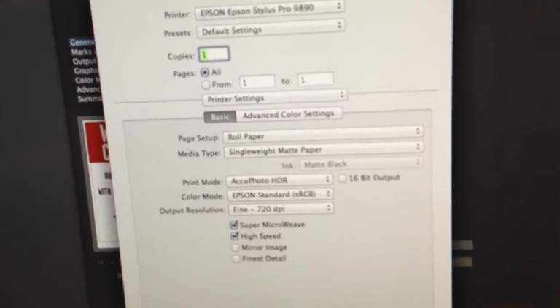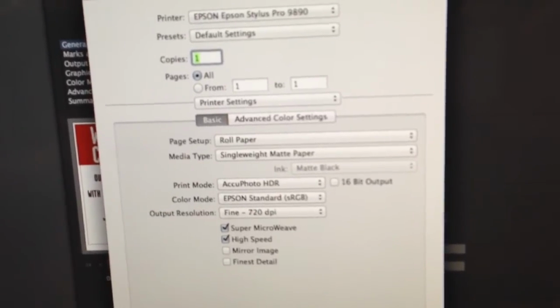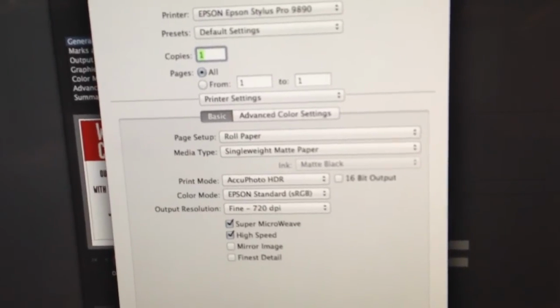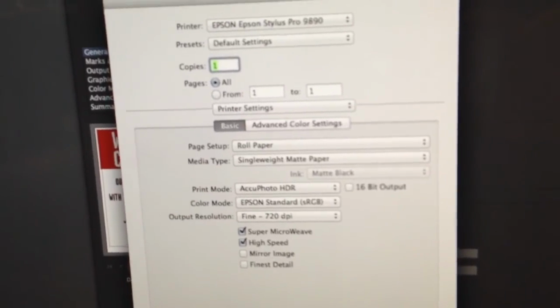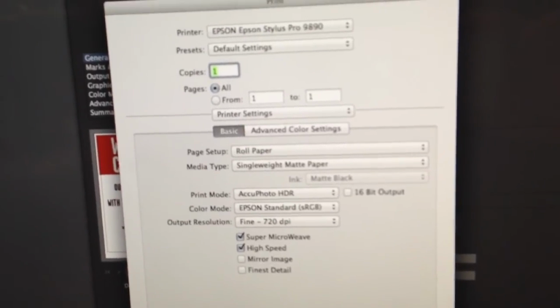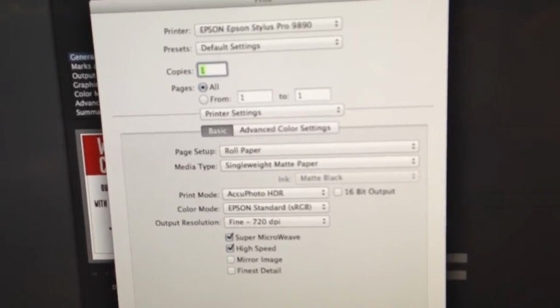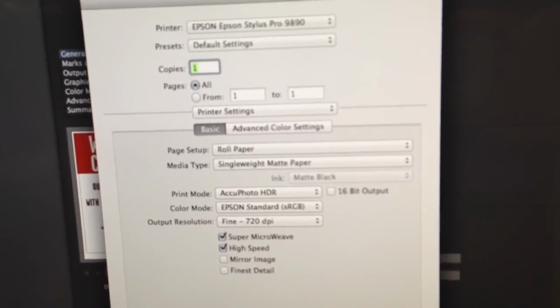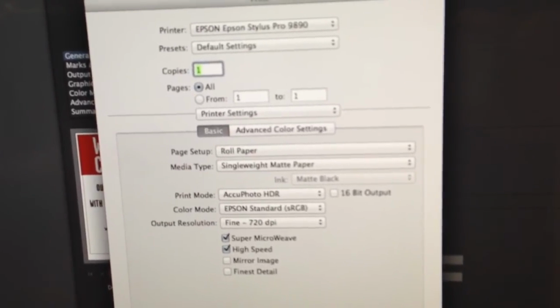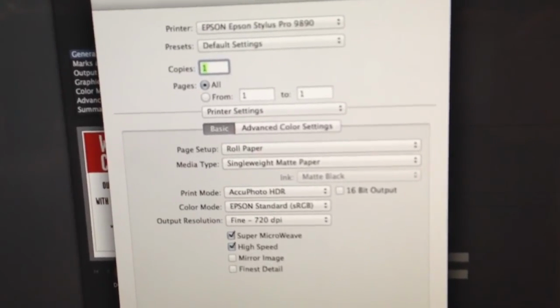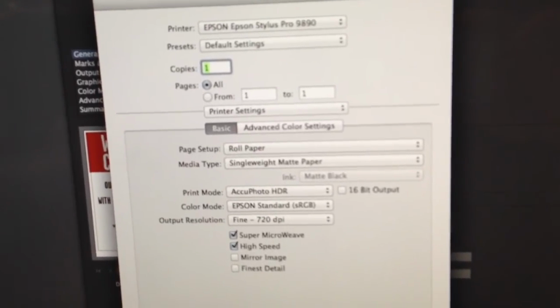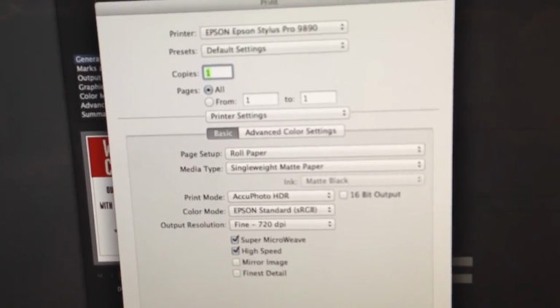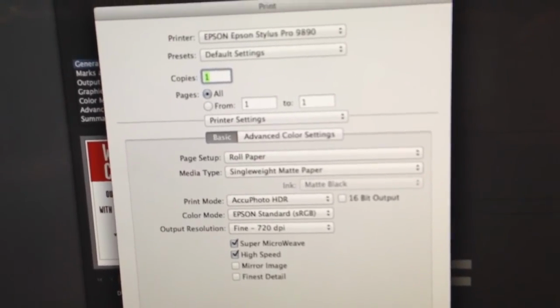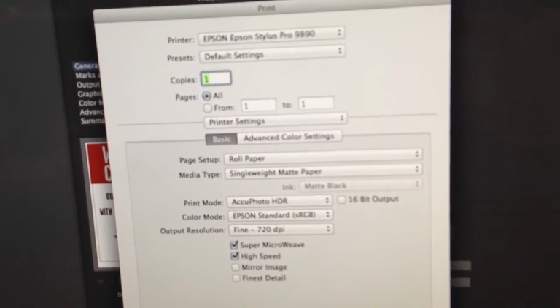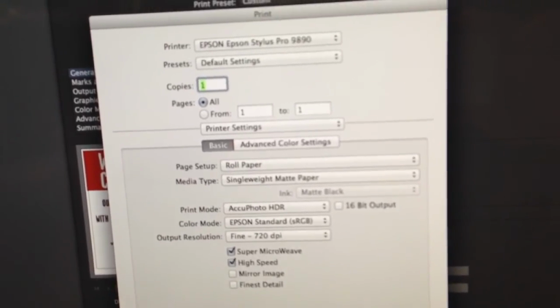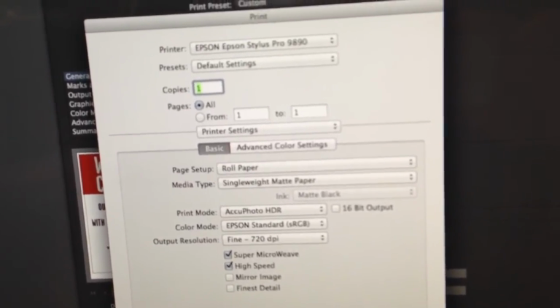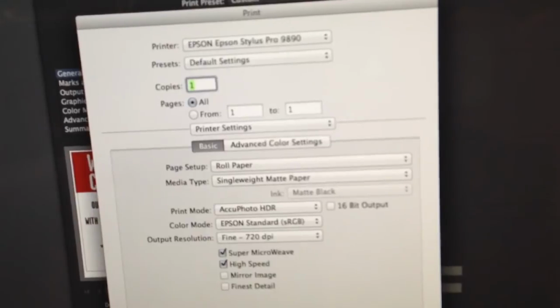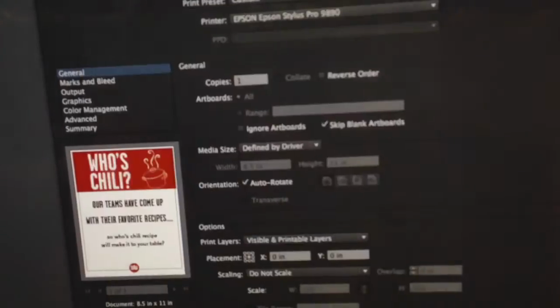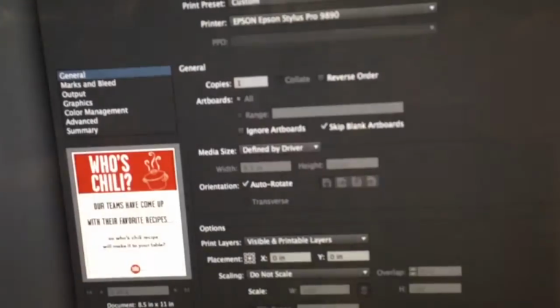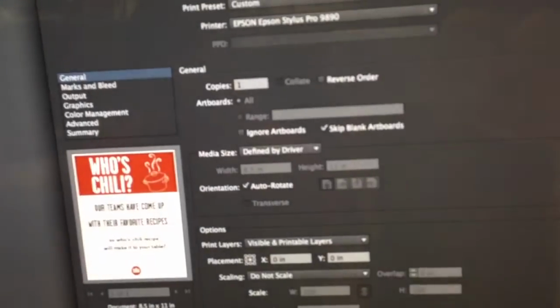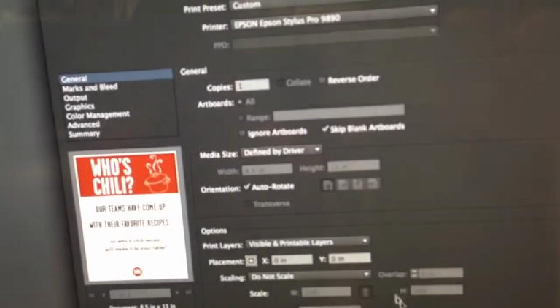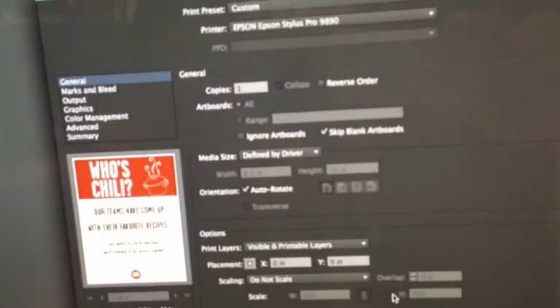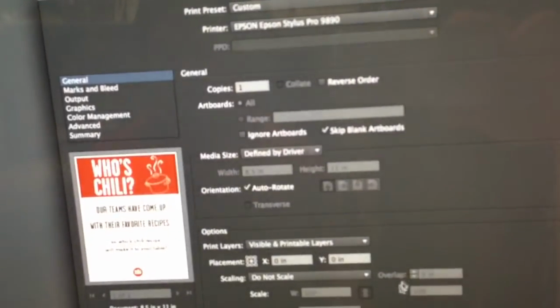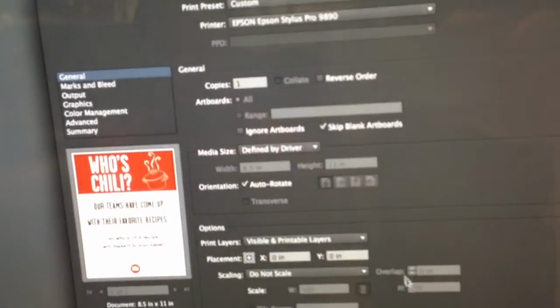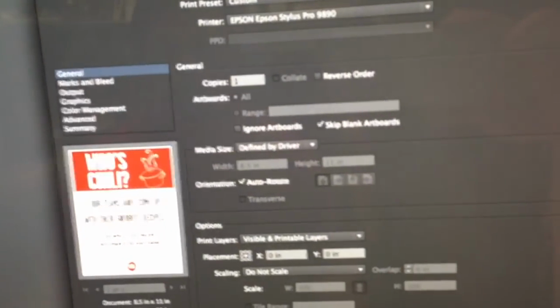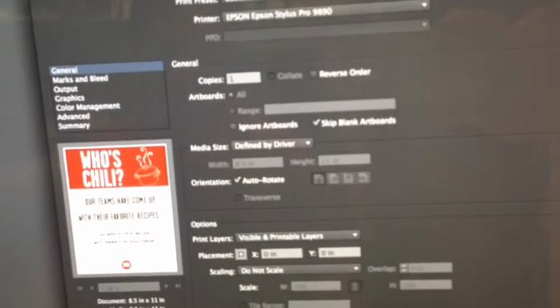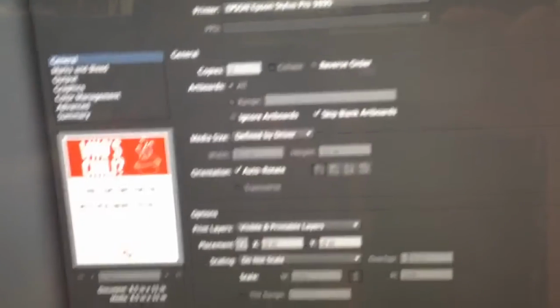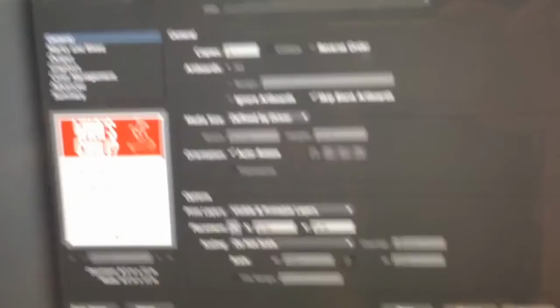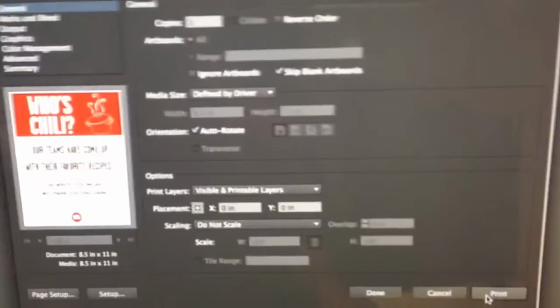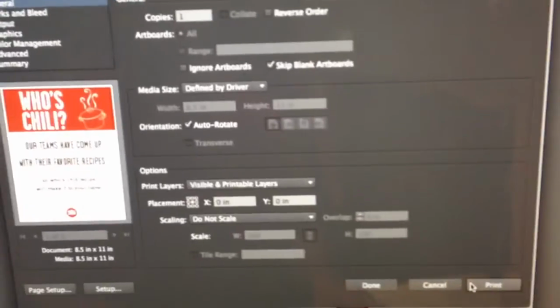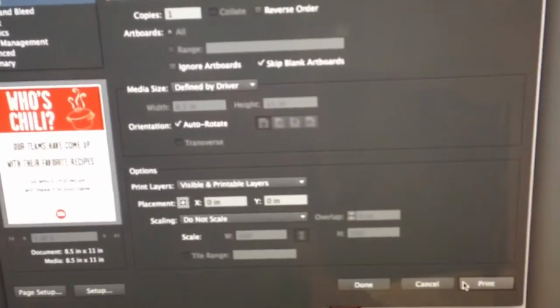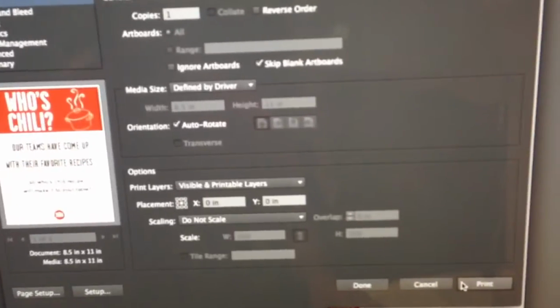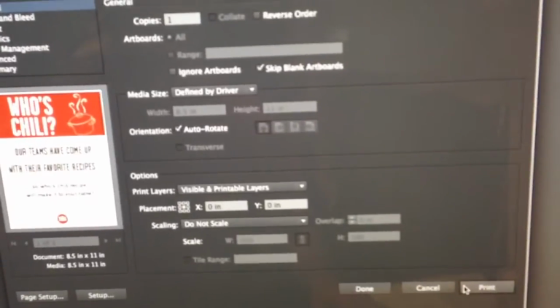You'll hit print. This will save the settings. Then hit print again and it will print the job.